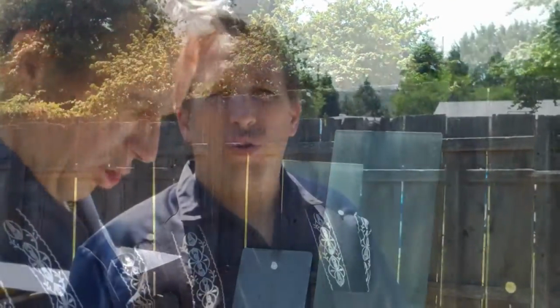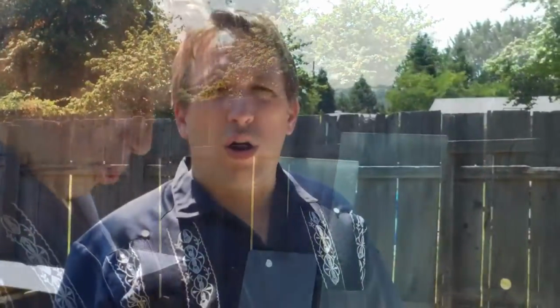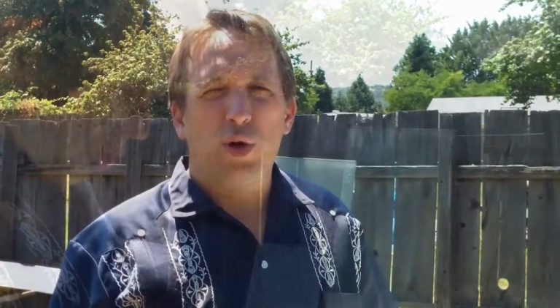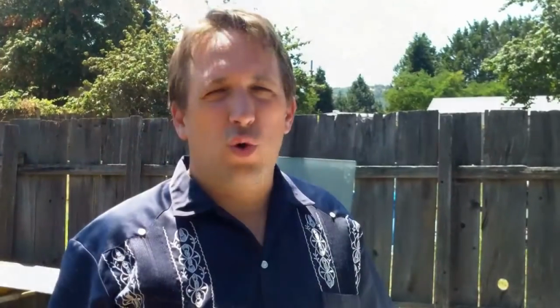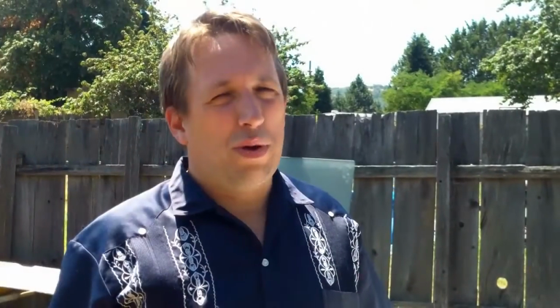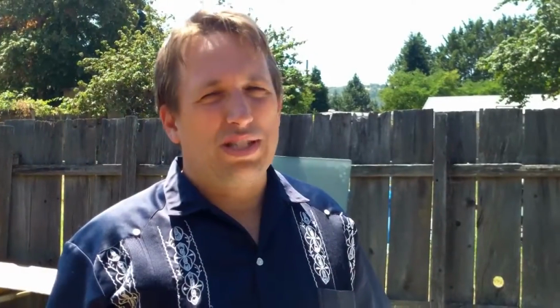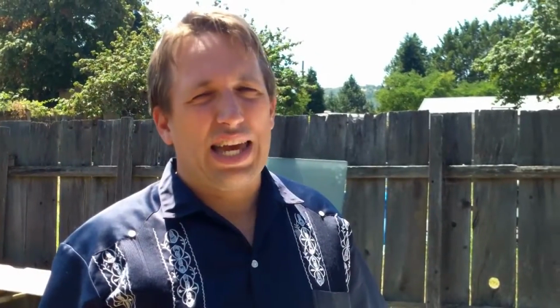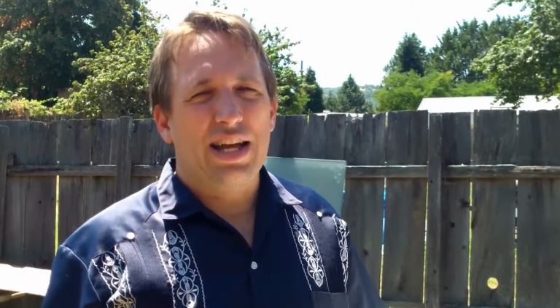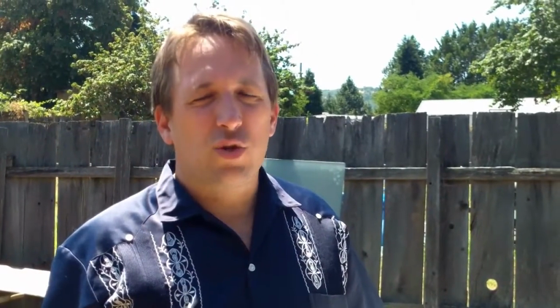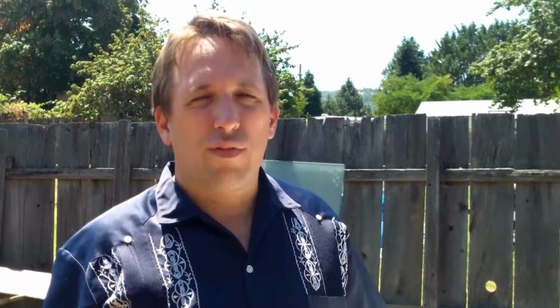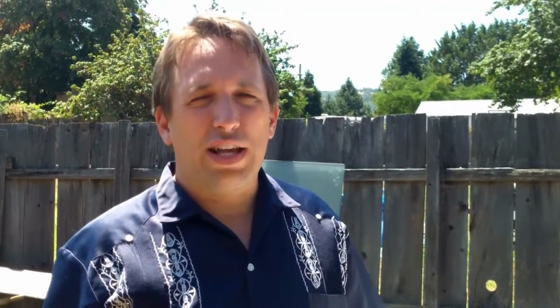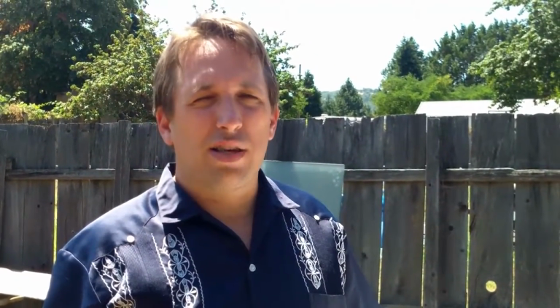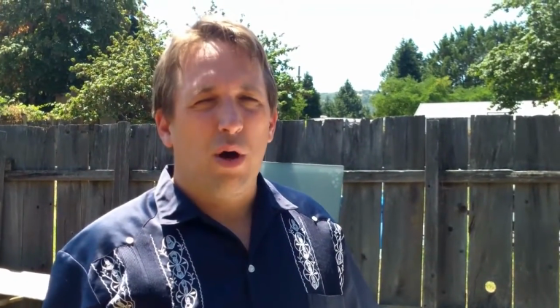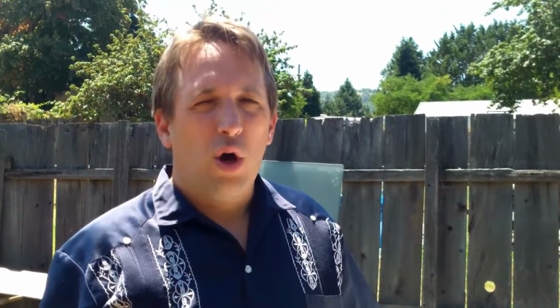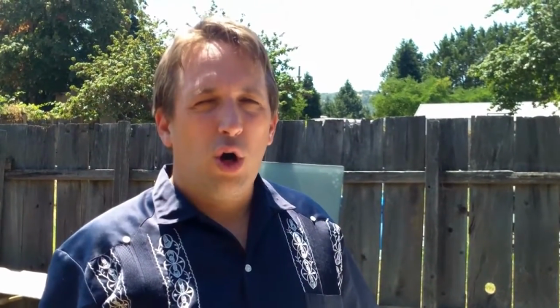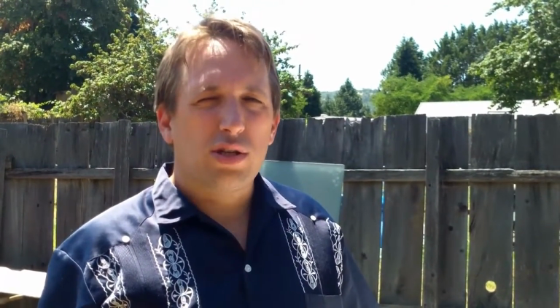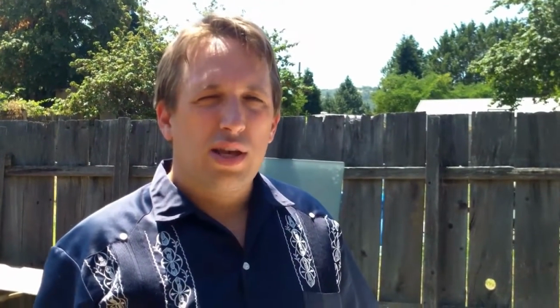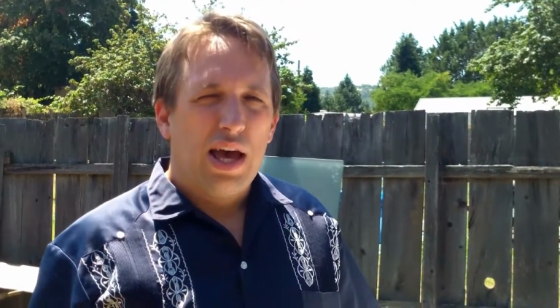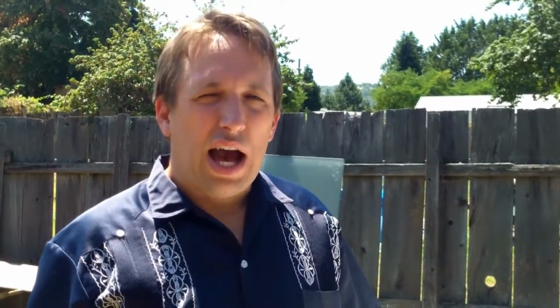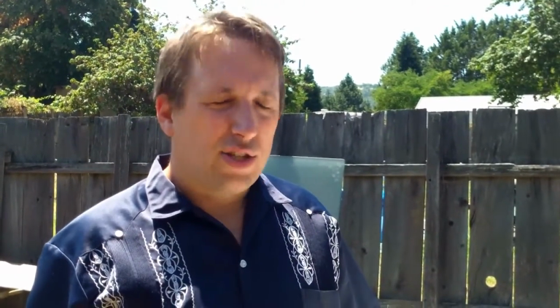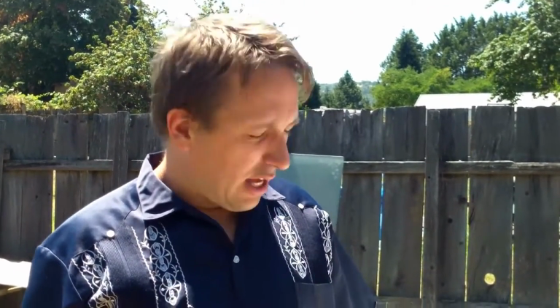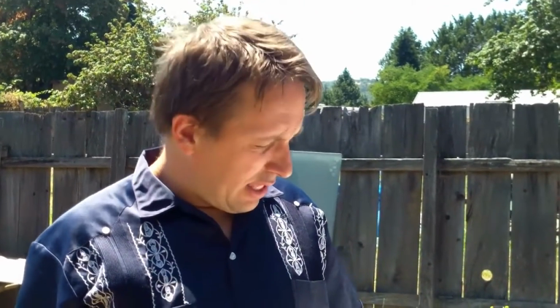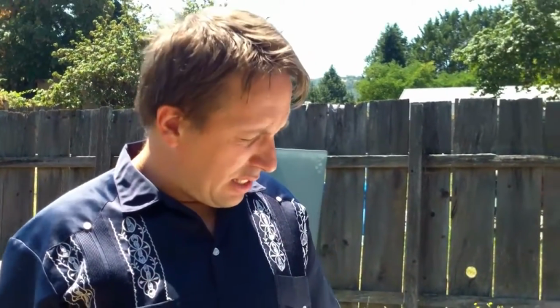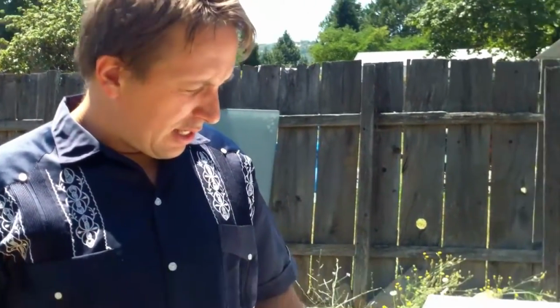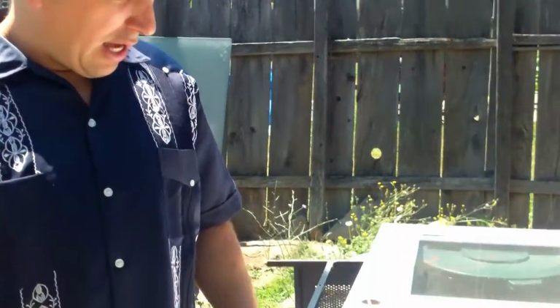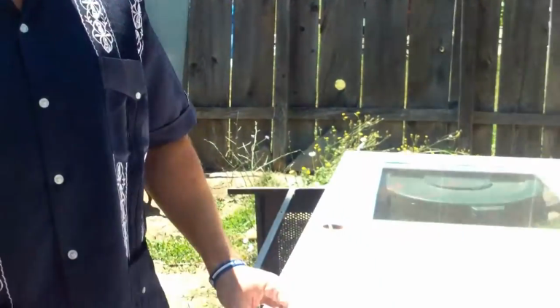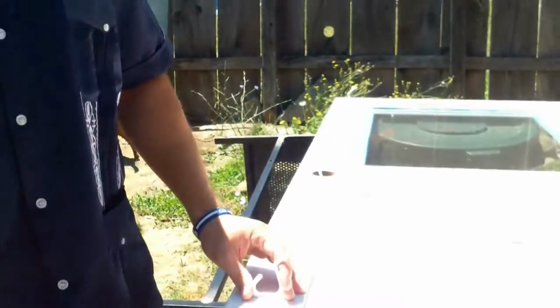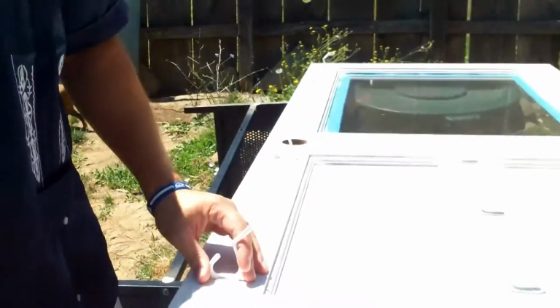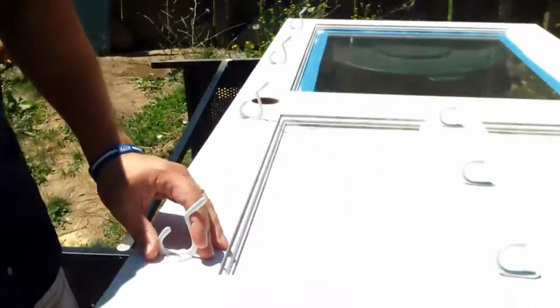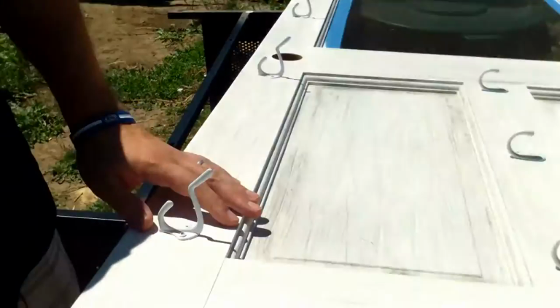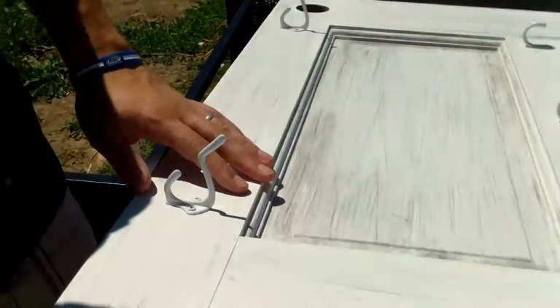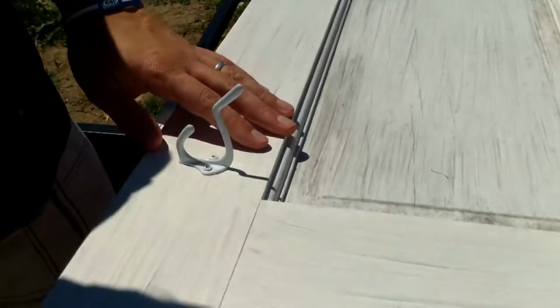Just go to a hardware store, maybe a second-hand store, and find some hooks. I just got these cheap hooks at a department store.